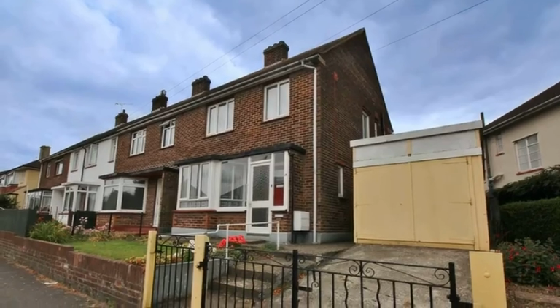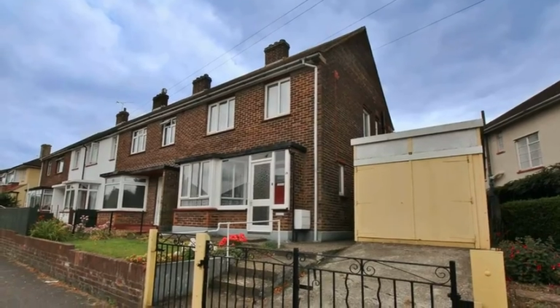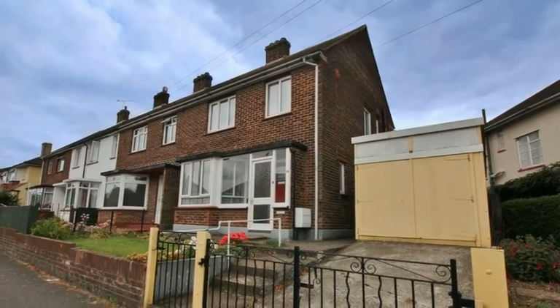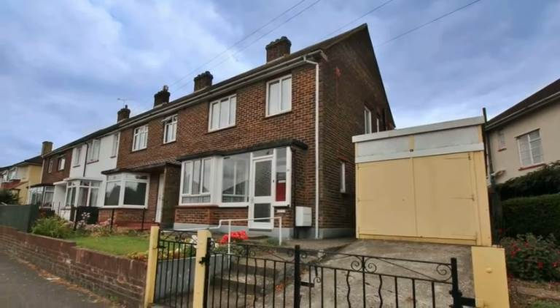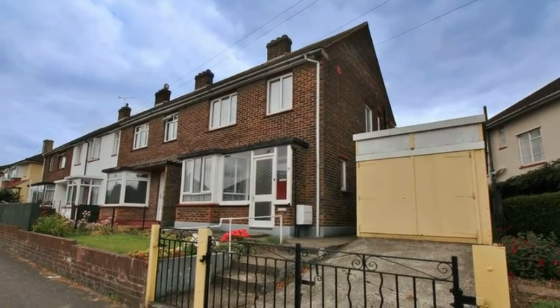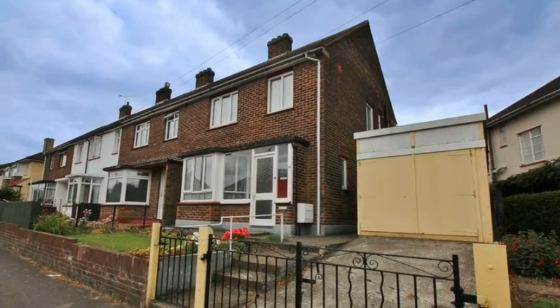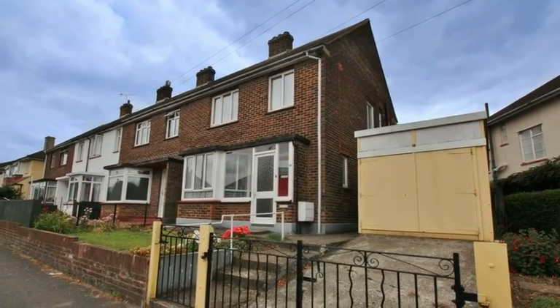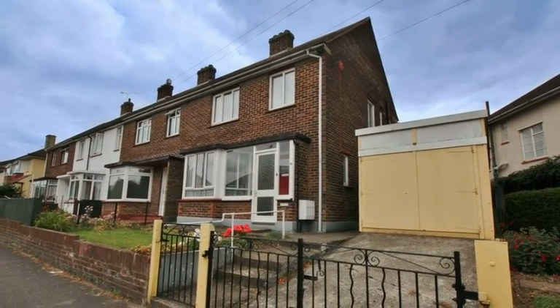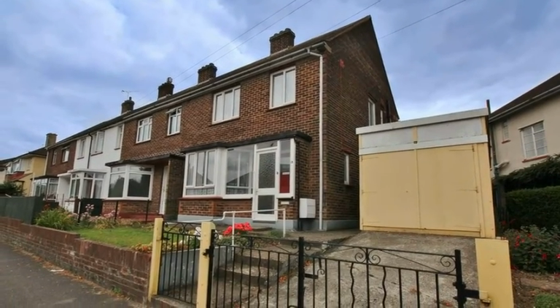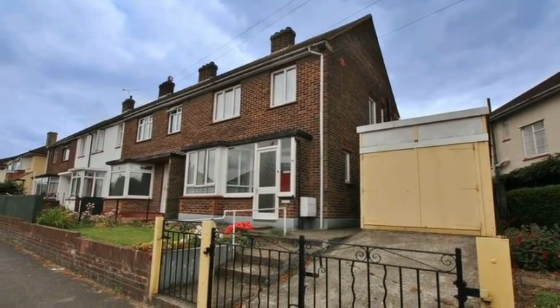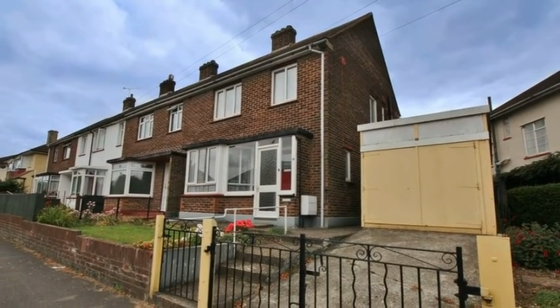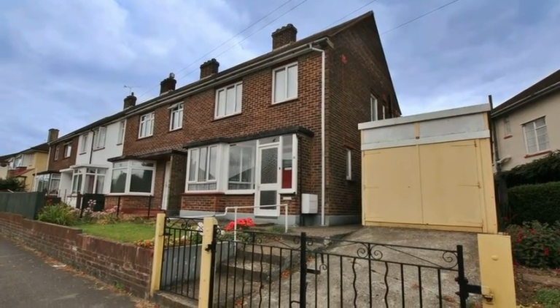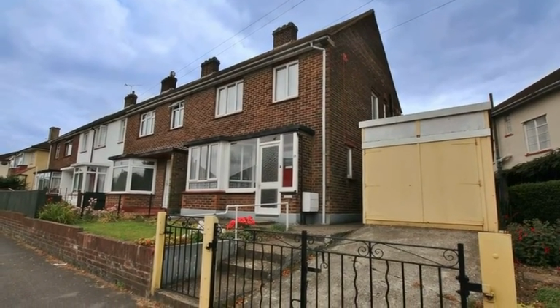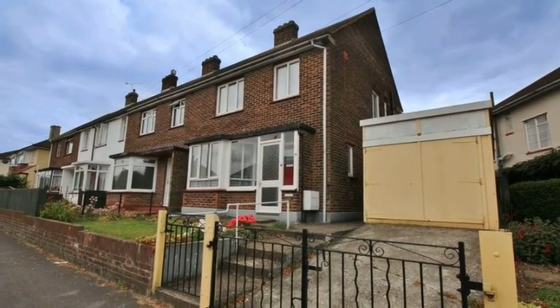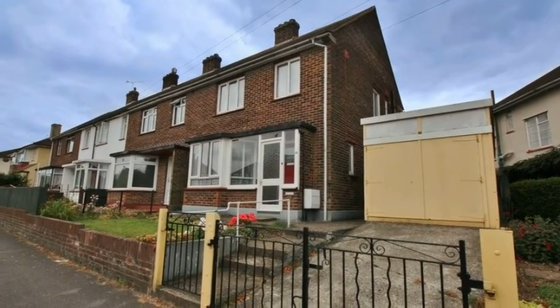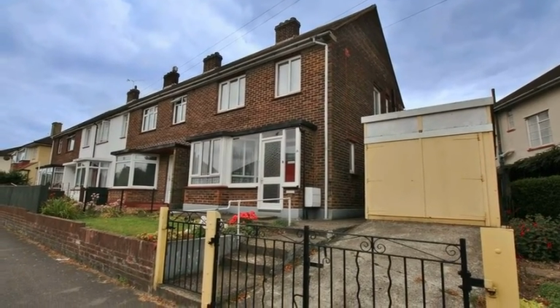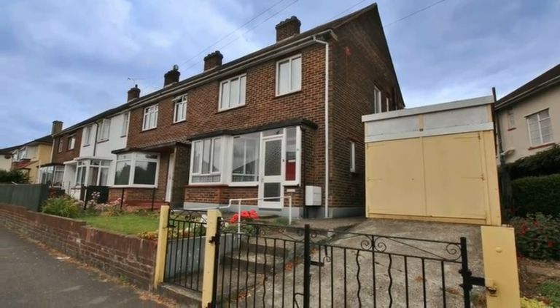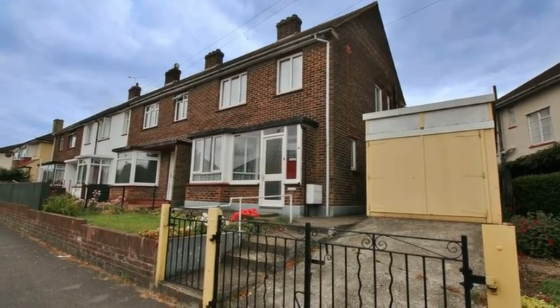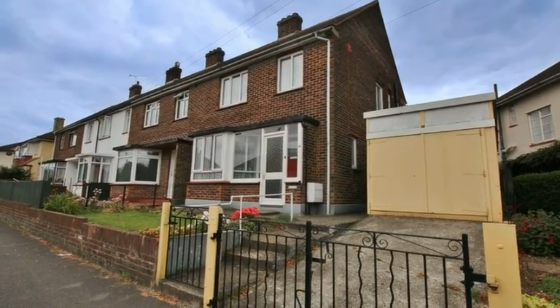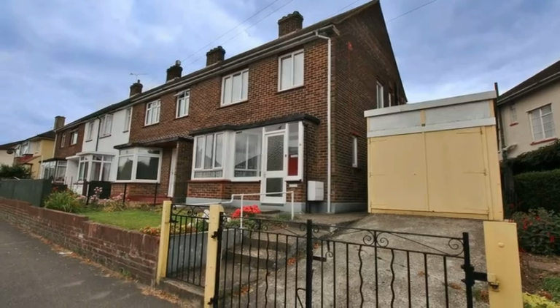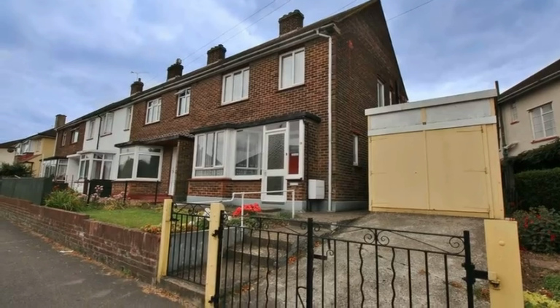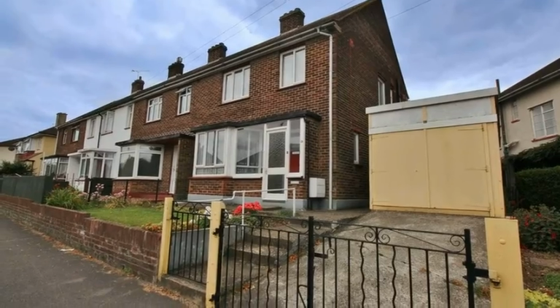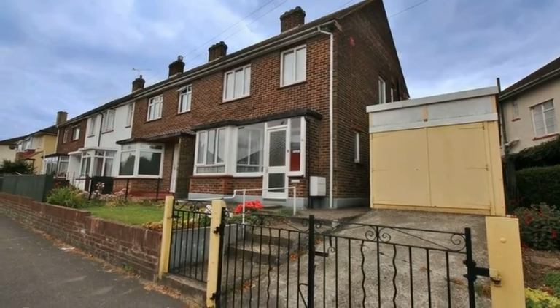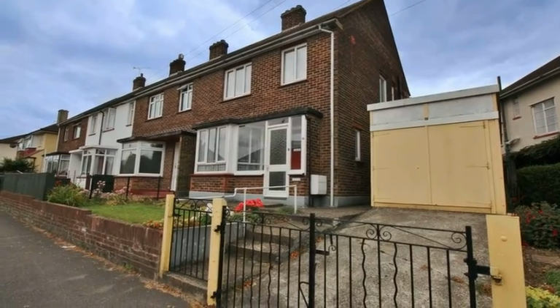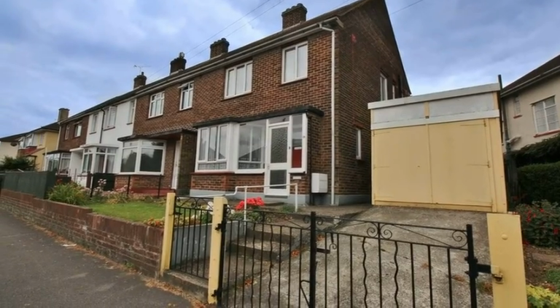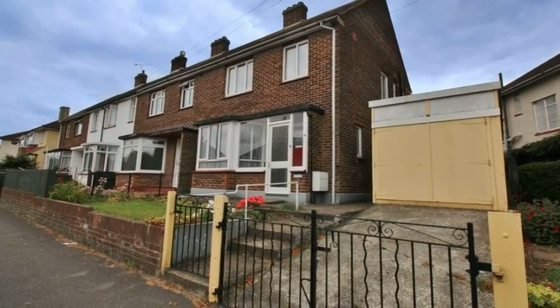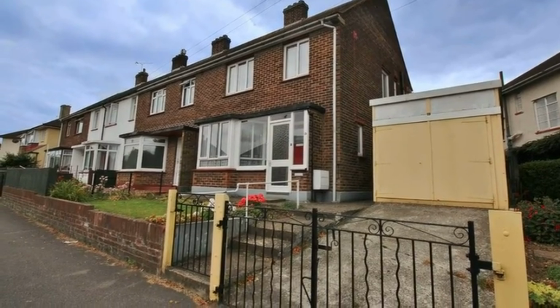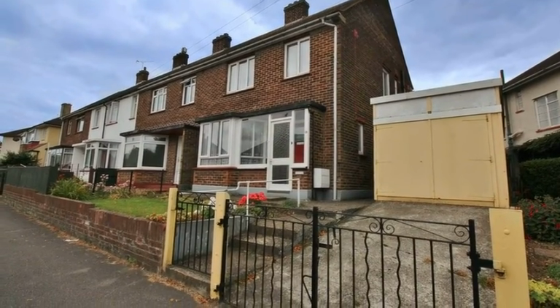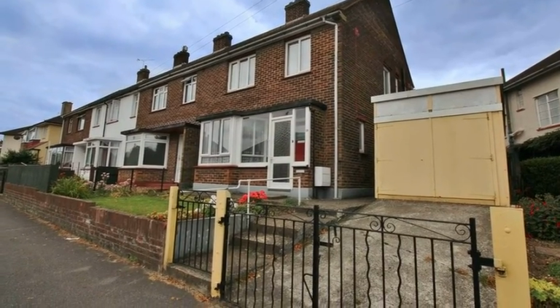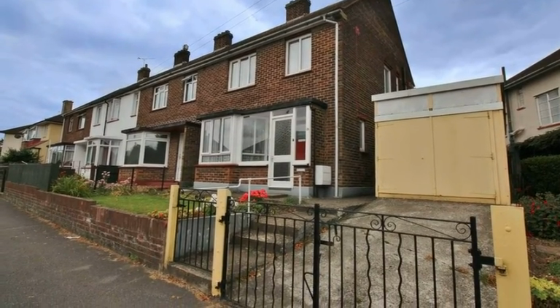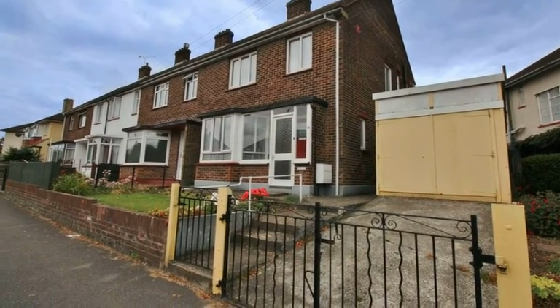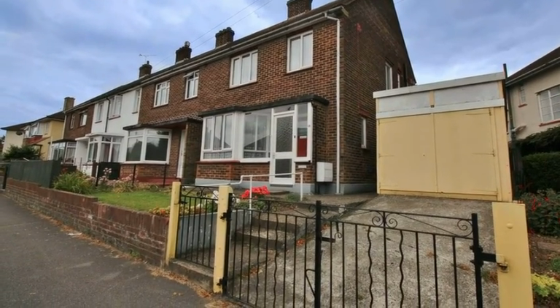This sizeable three bedroom end of terrace house is situated on an impressive corner plot, and the property benefits from a detached garage.